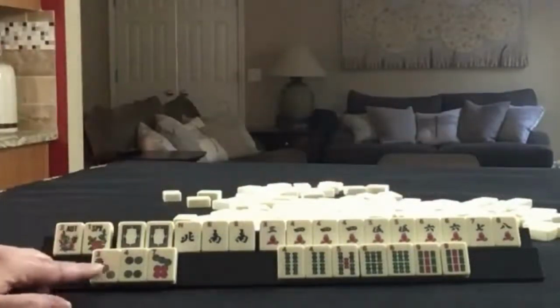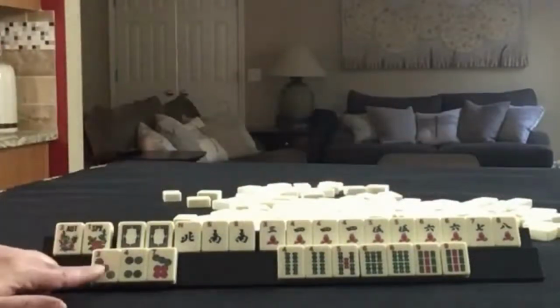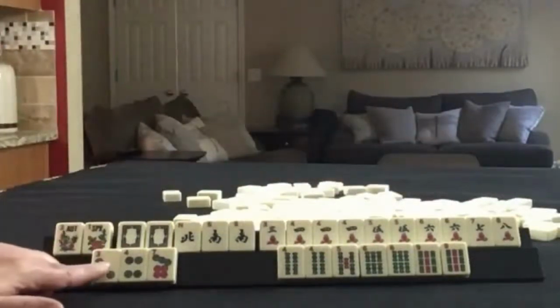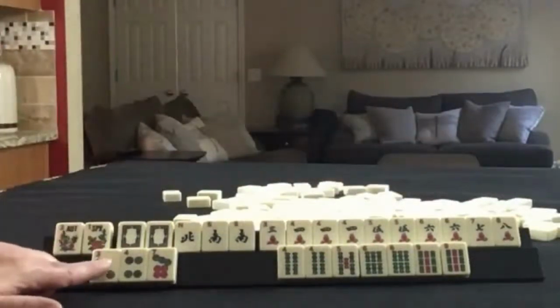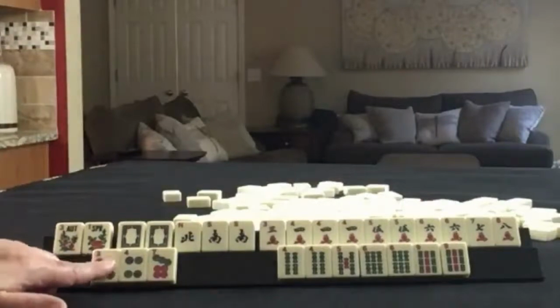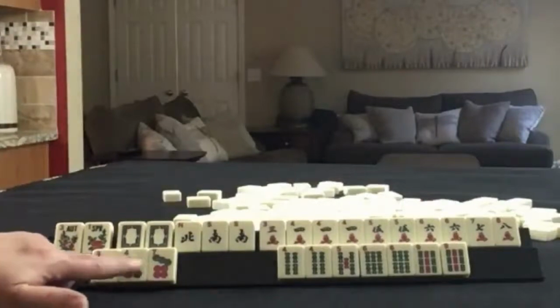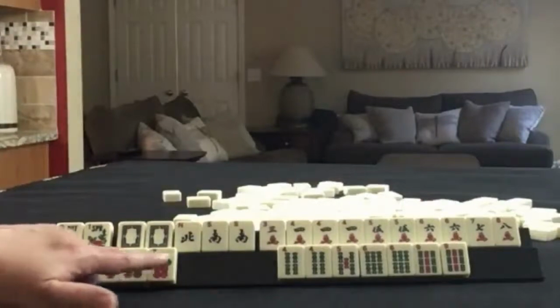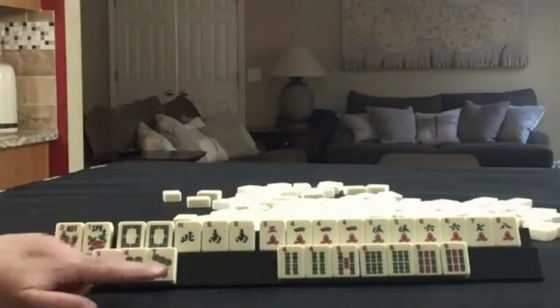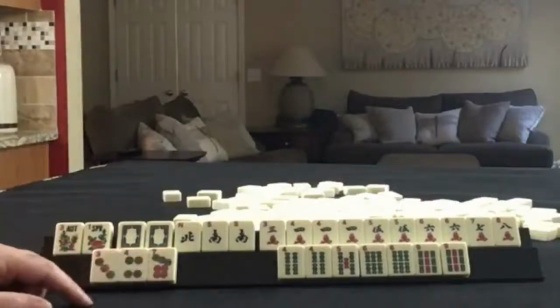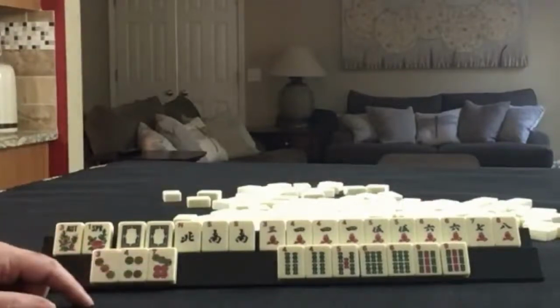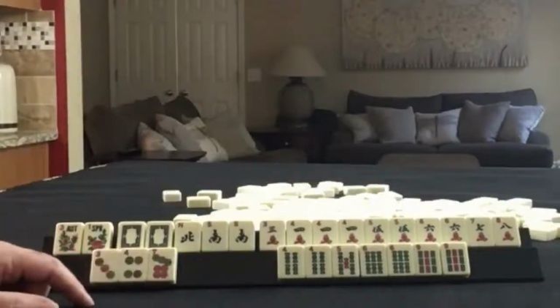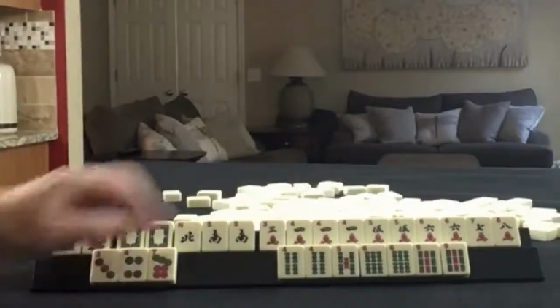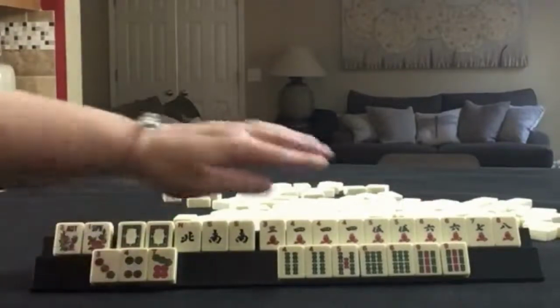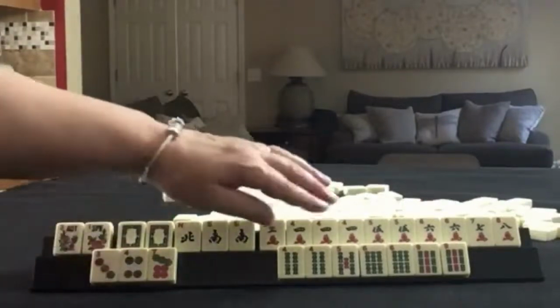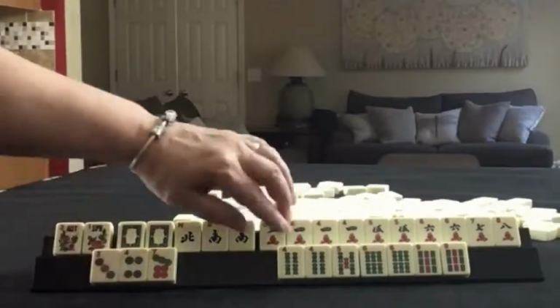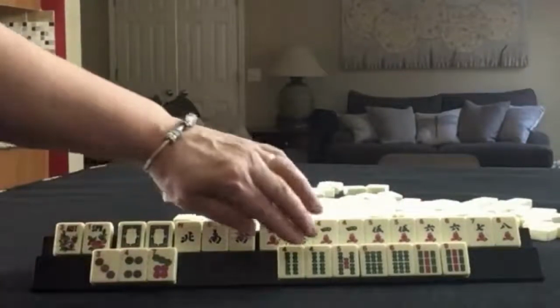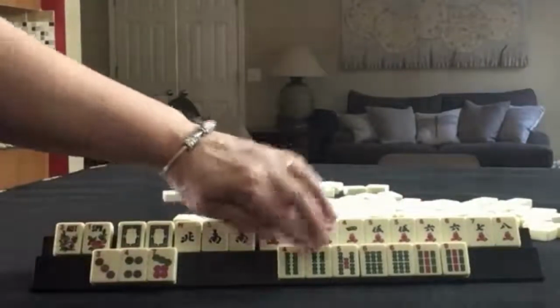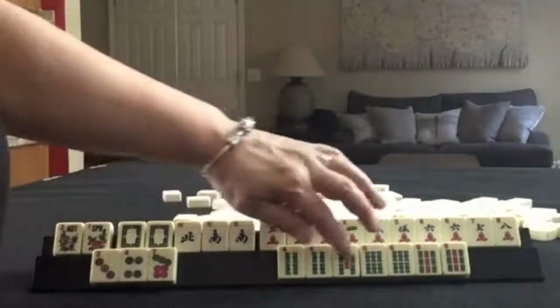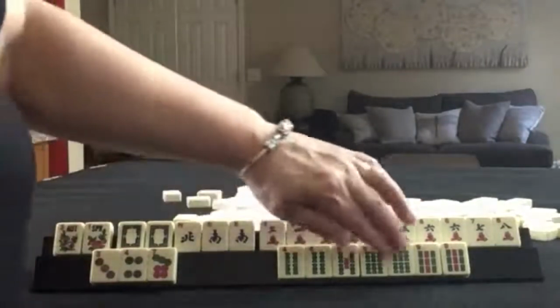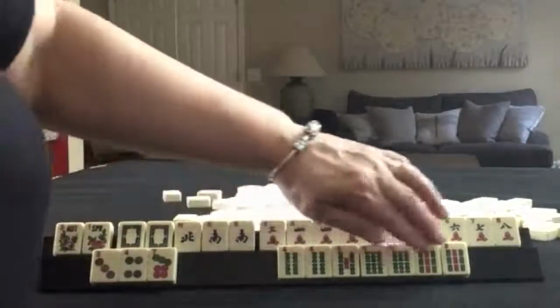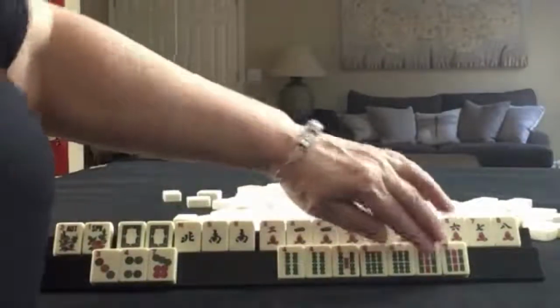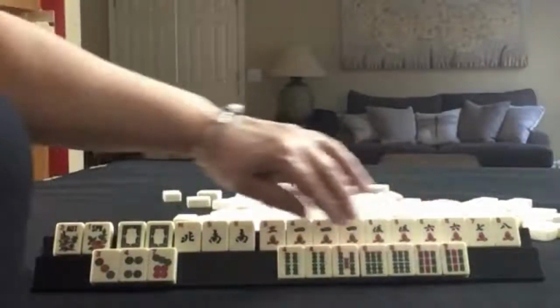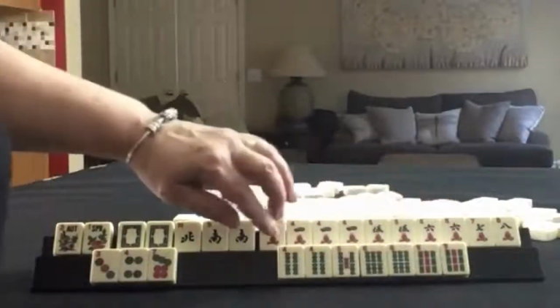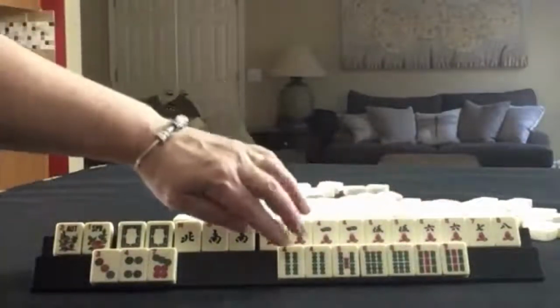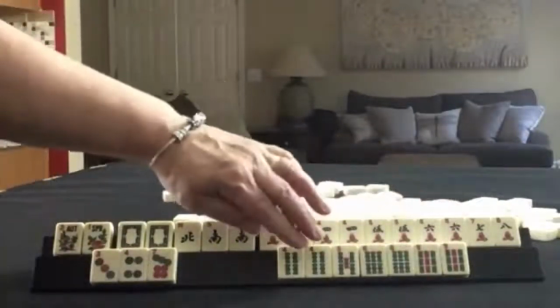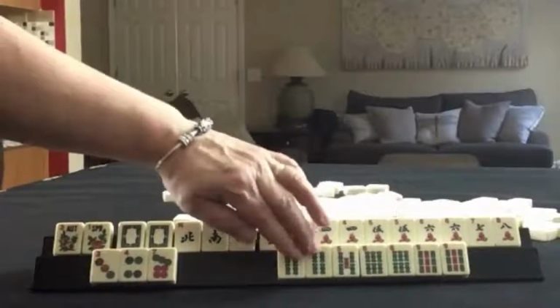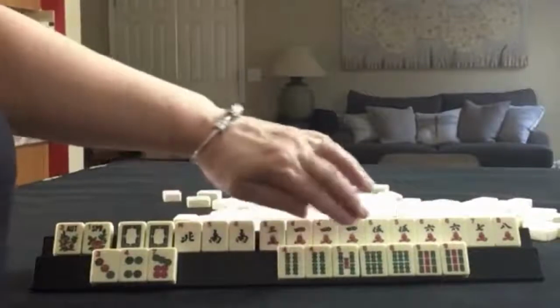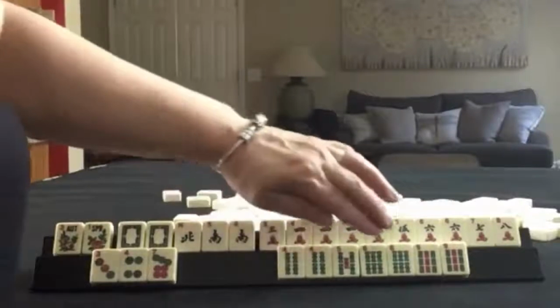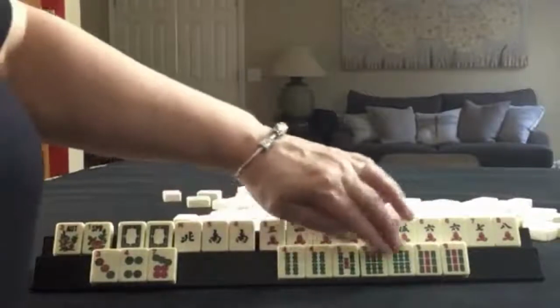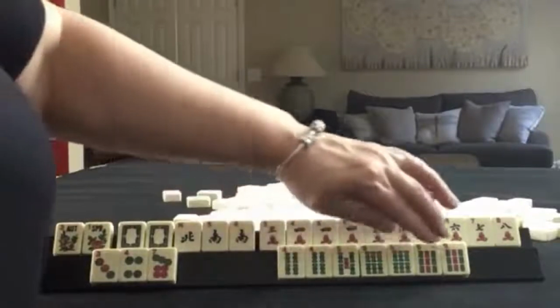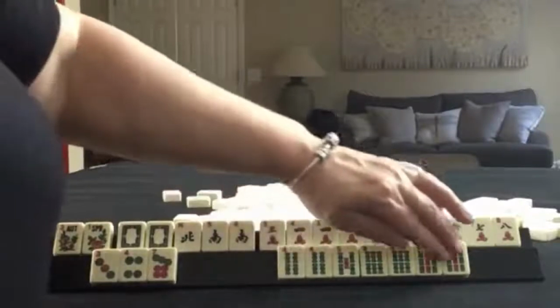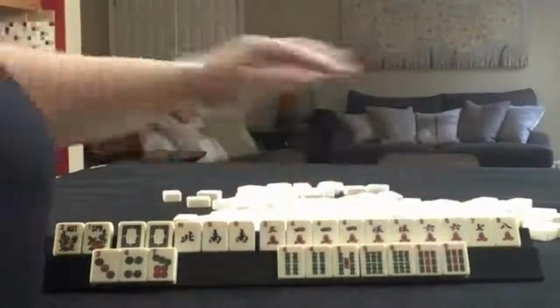In dots, we have three, four, seven. In bams, we have four, five, six, nine. Pairs: four, six, nine.